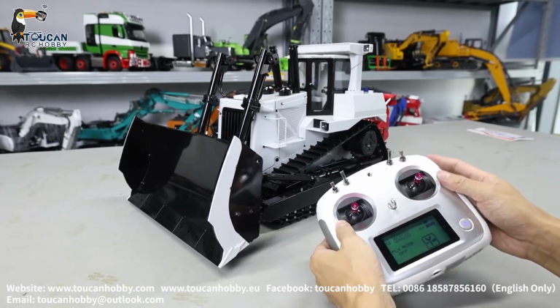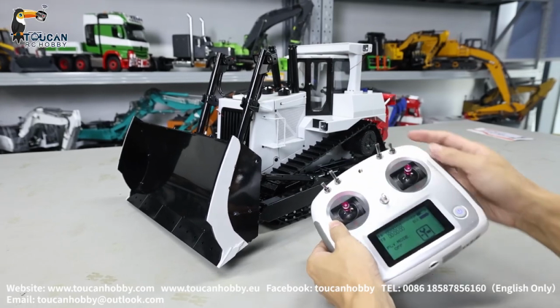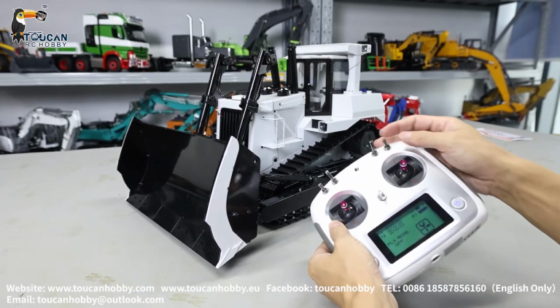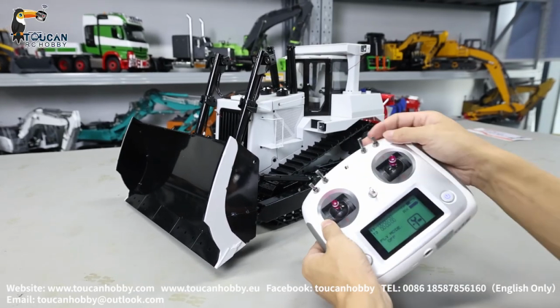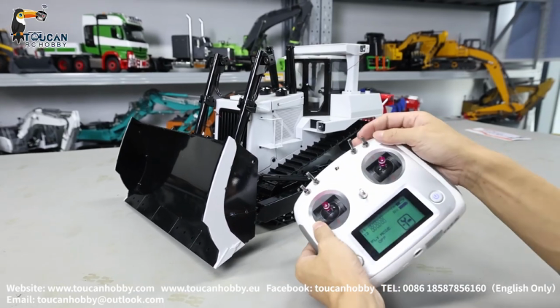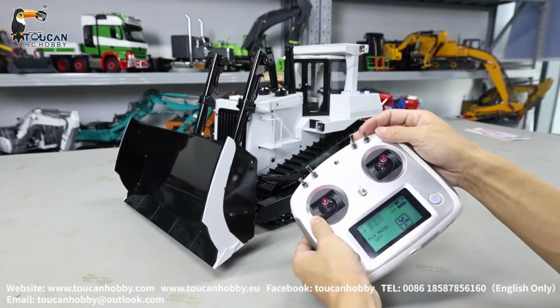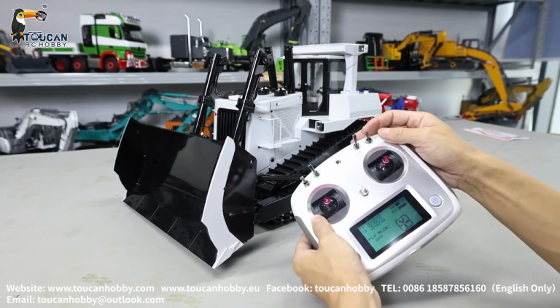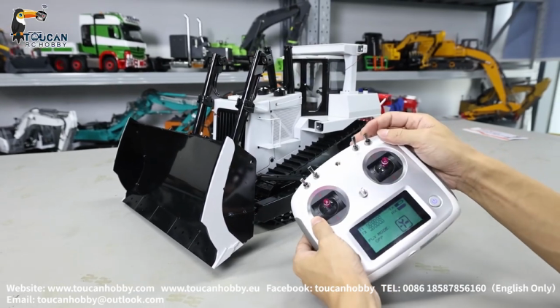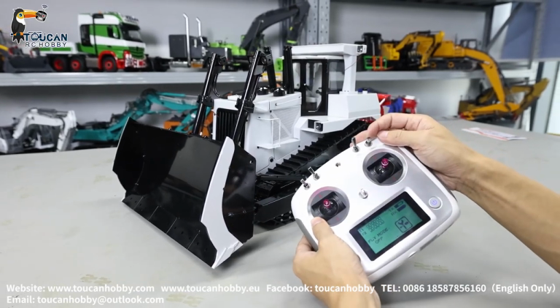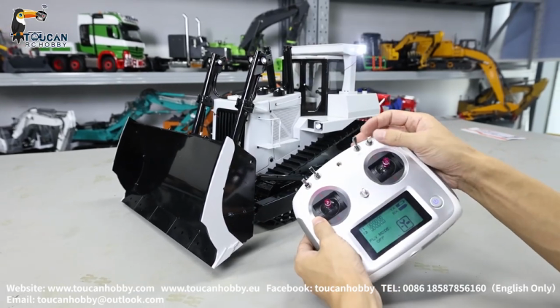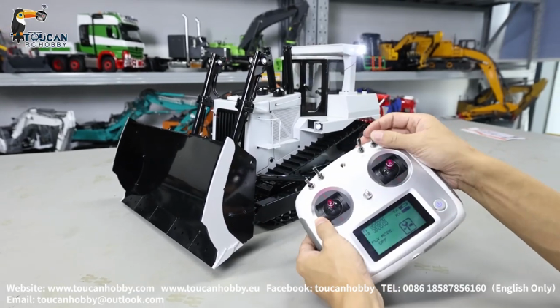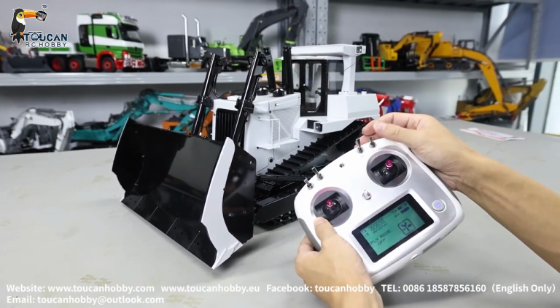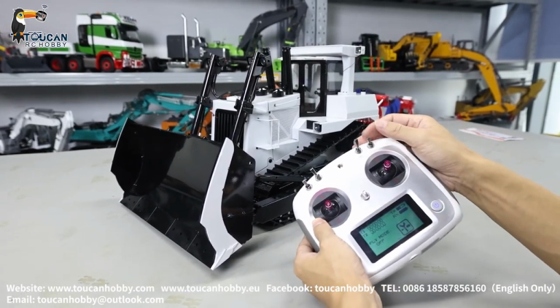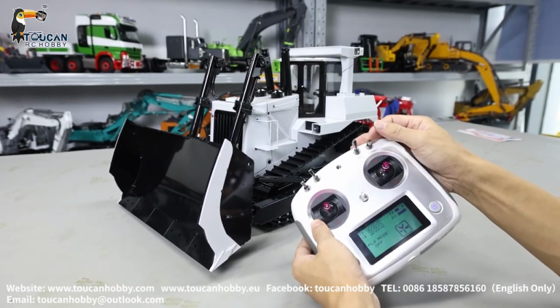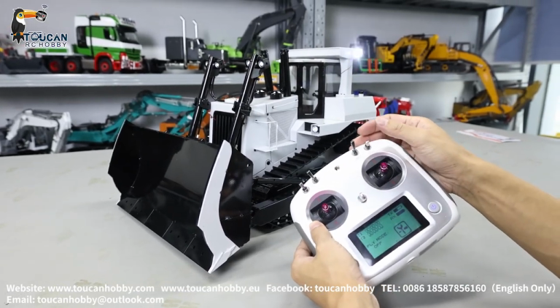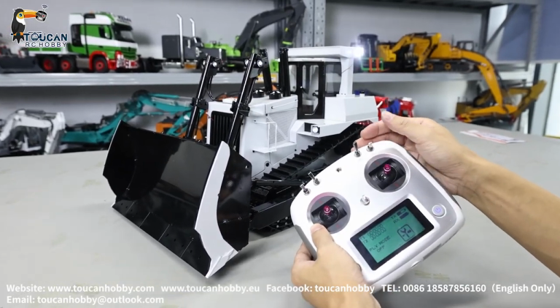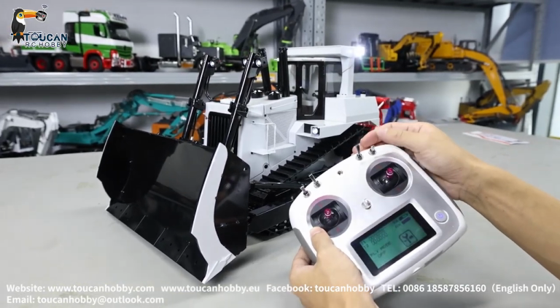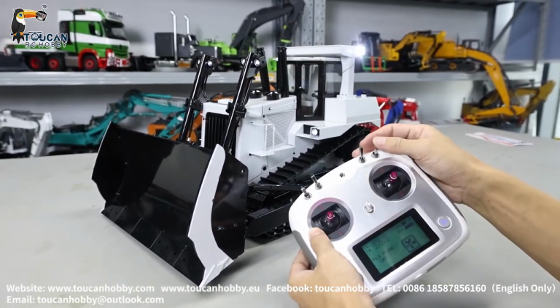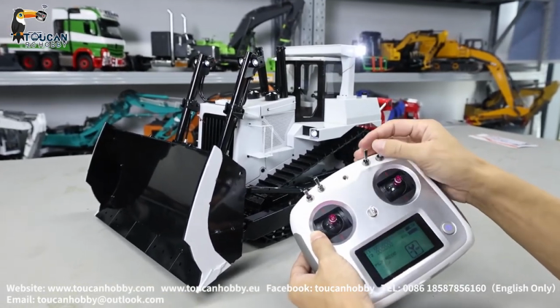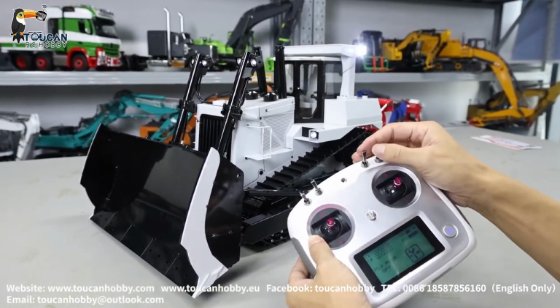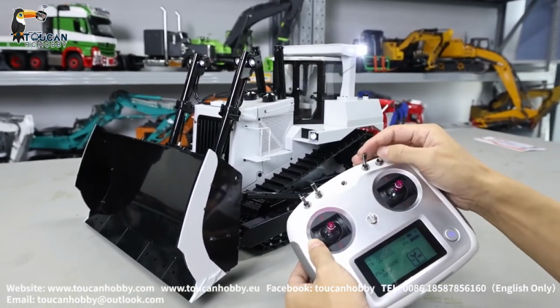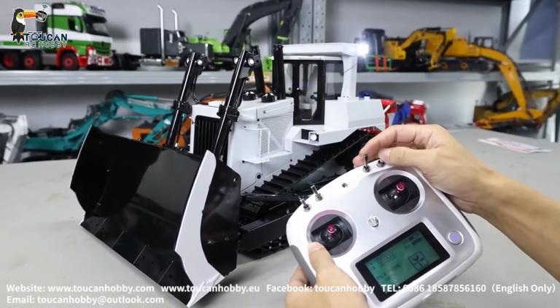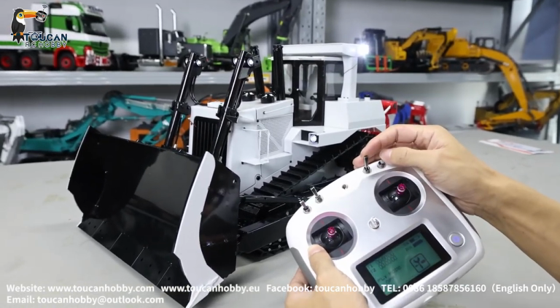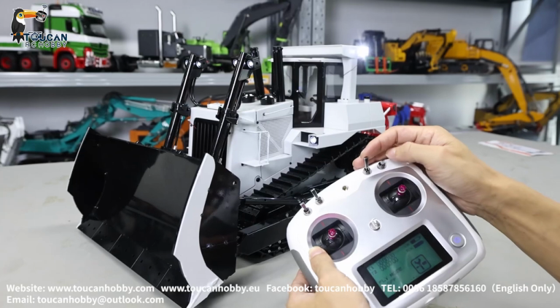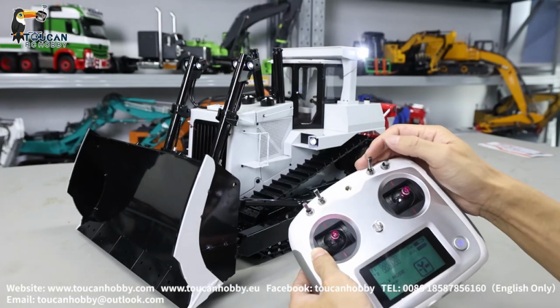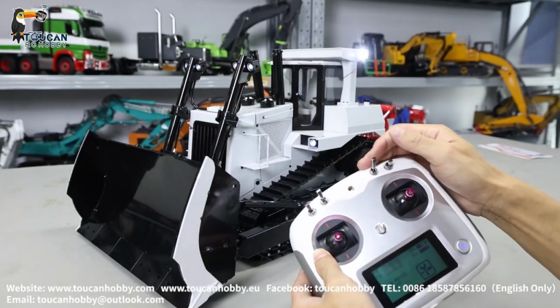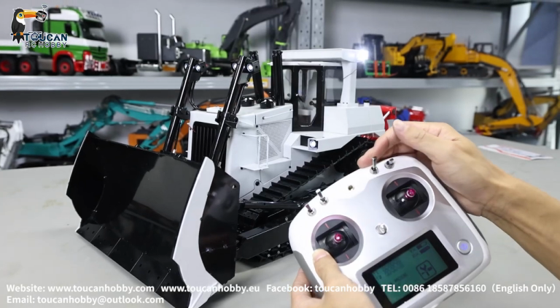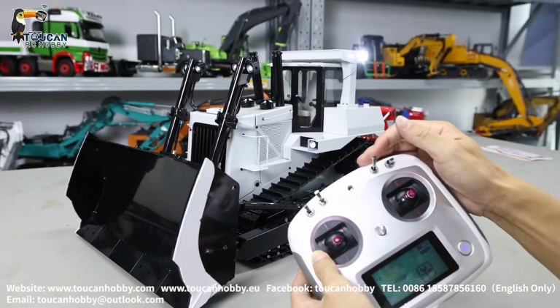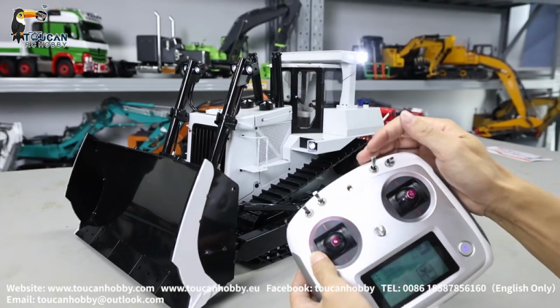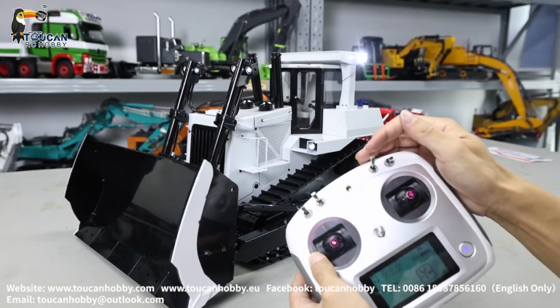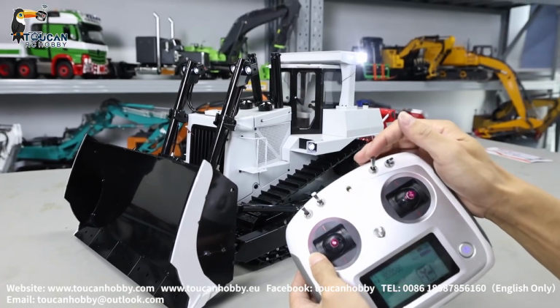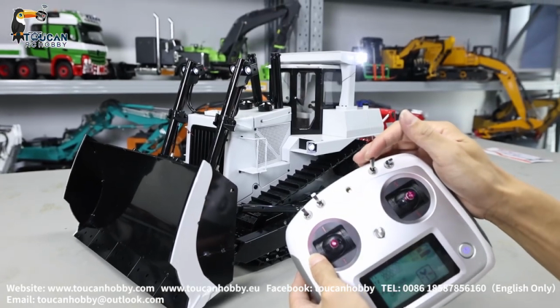First, start the light — SWD. Sound system start — SWC.